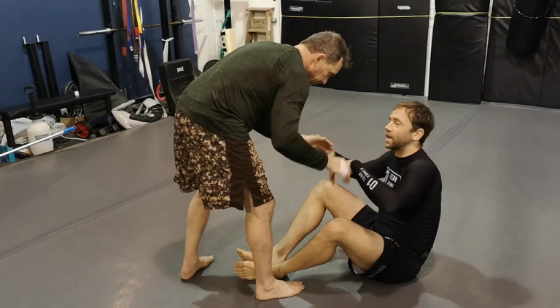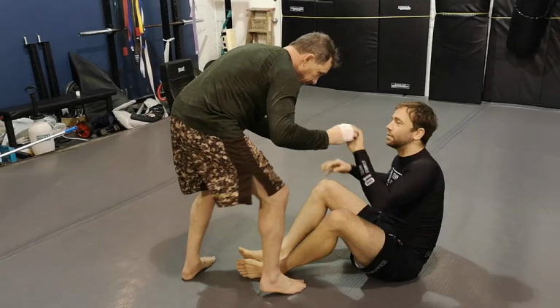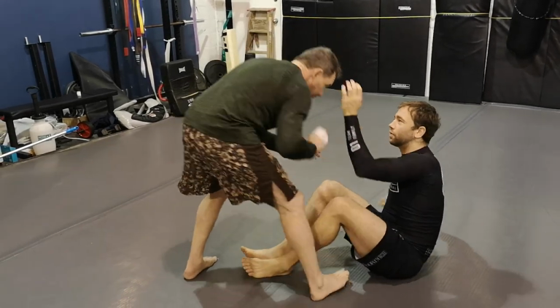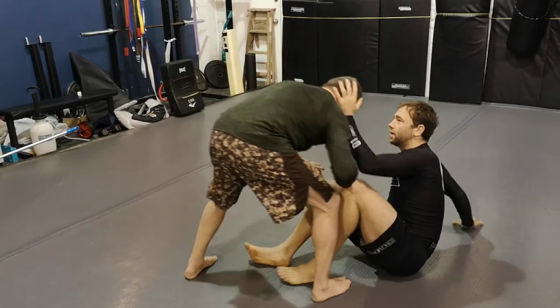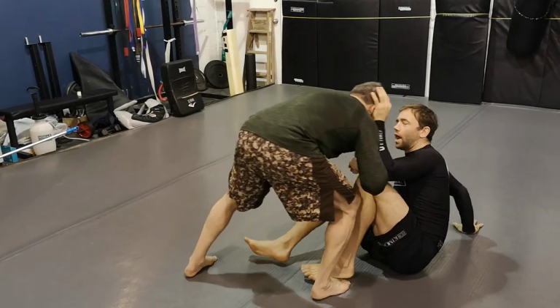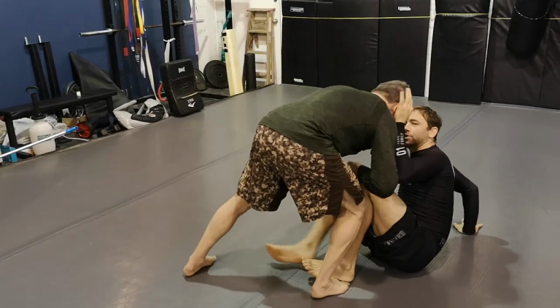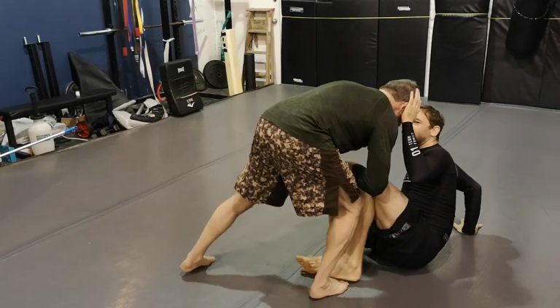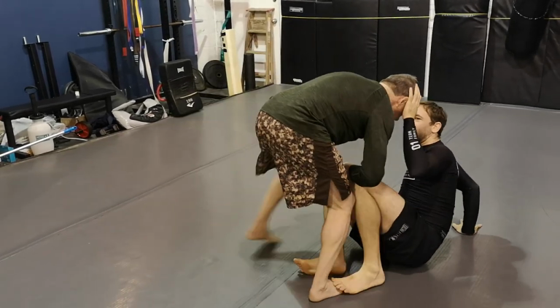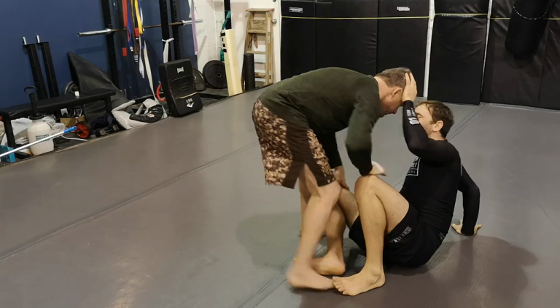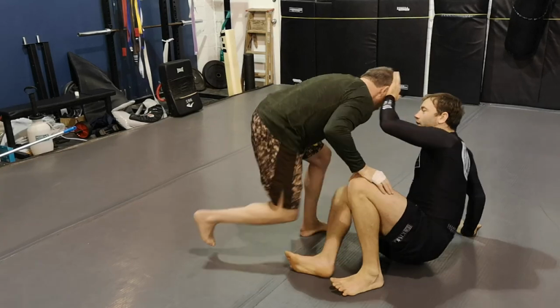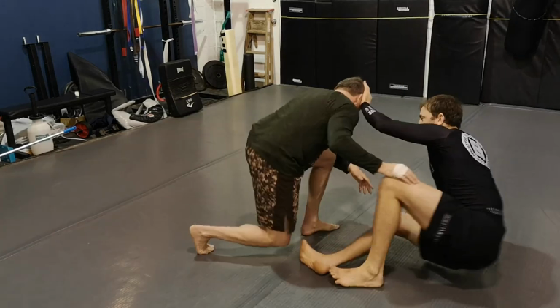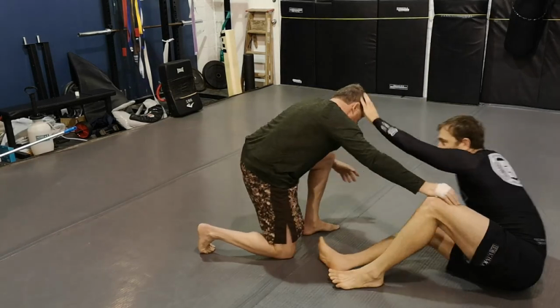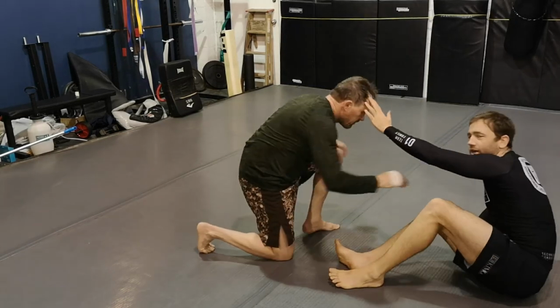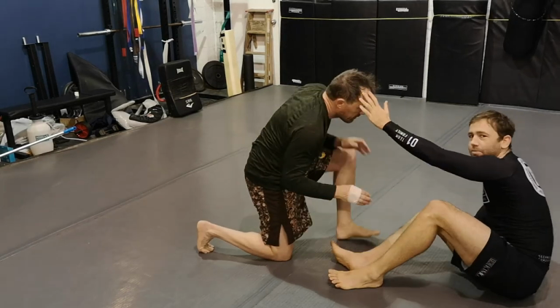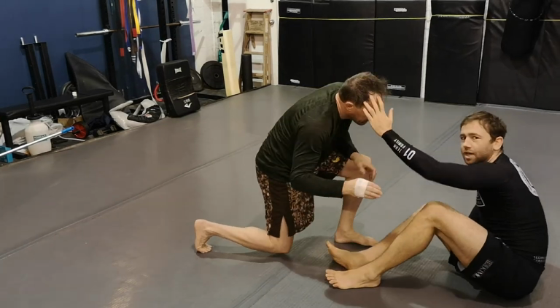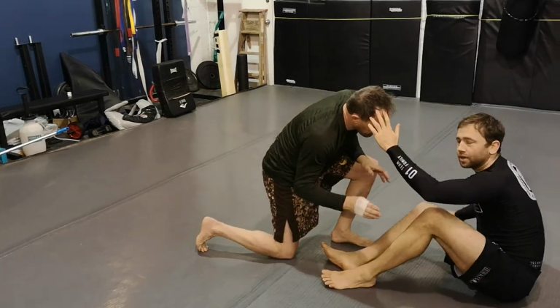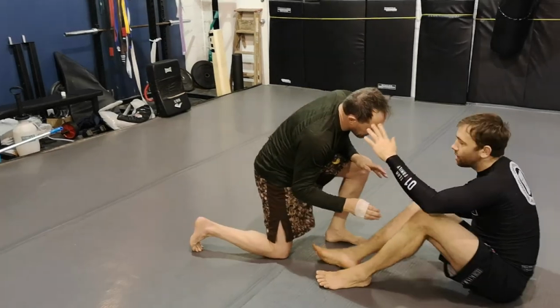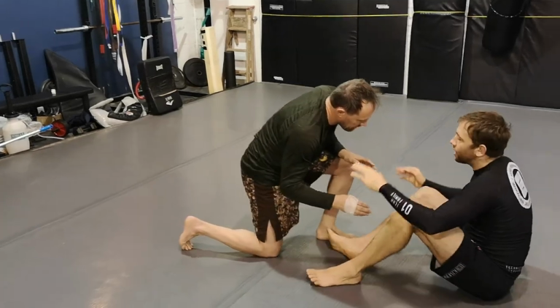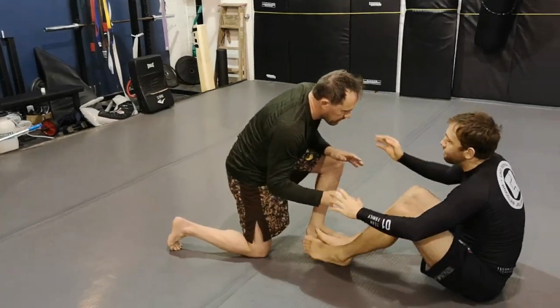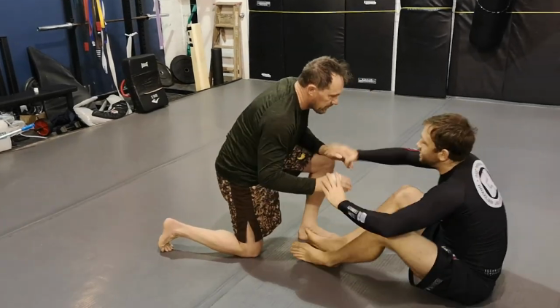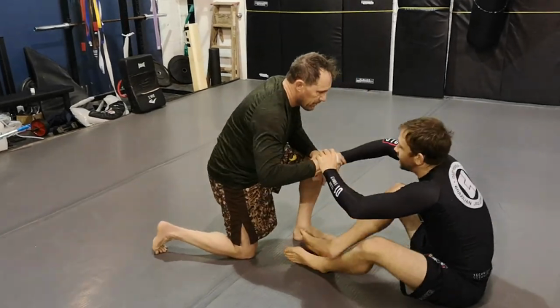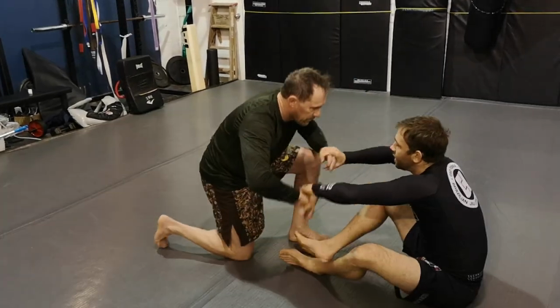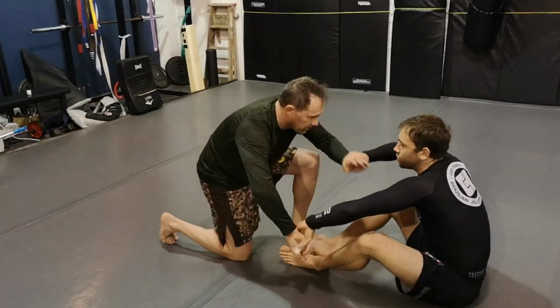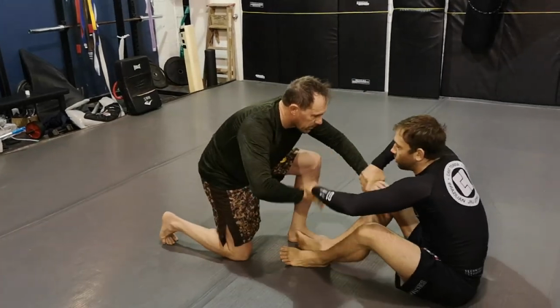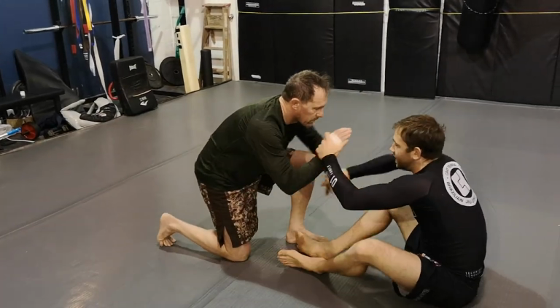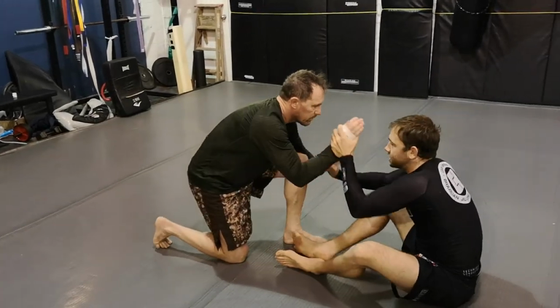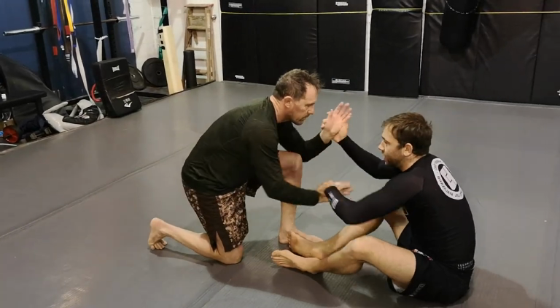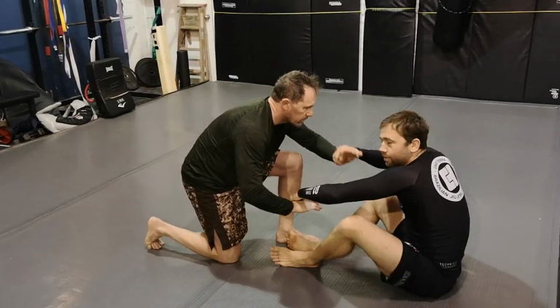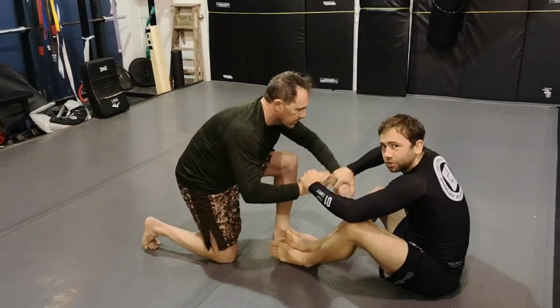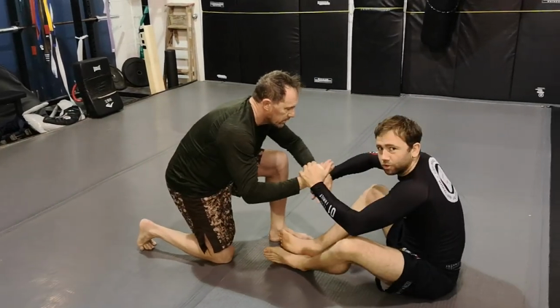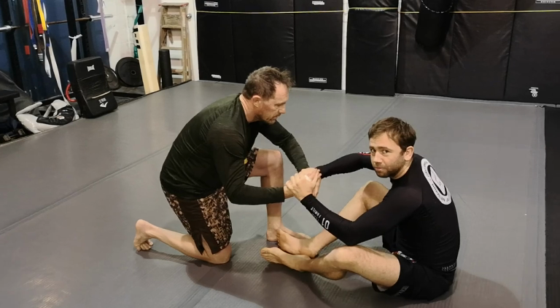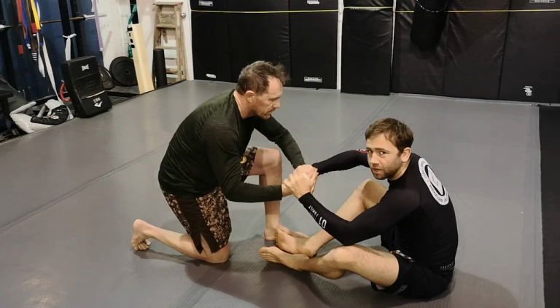If the head comes forward, I'm pushing his head off the center line into the scale. I'm maintaining control of his hands, preventing him from controlling me.